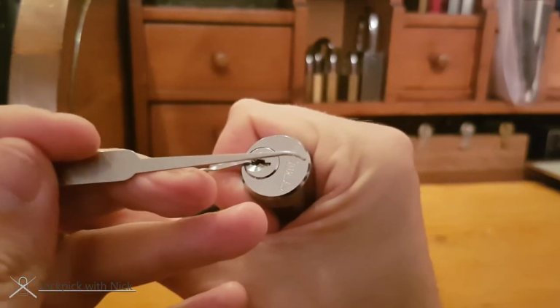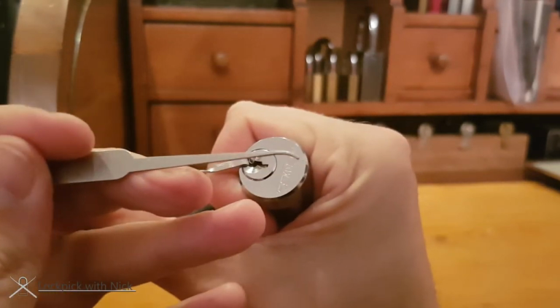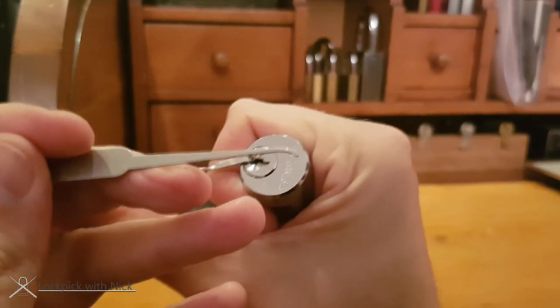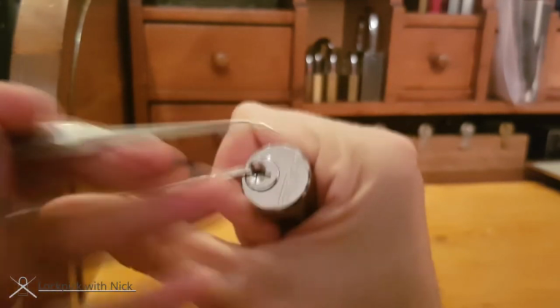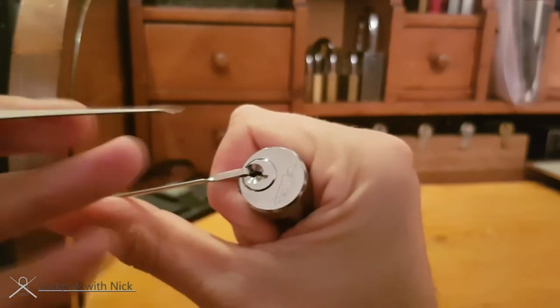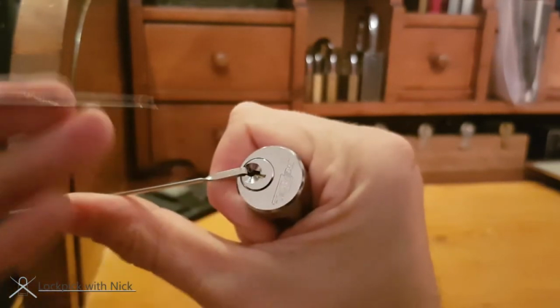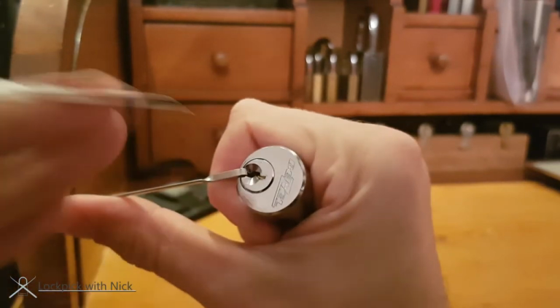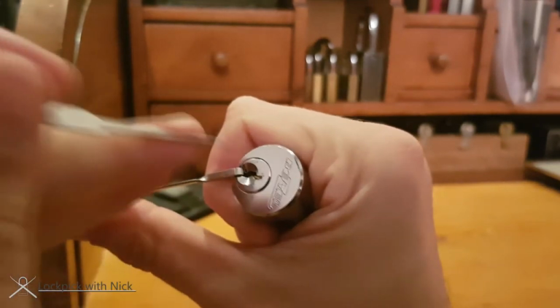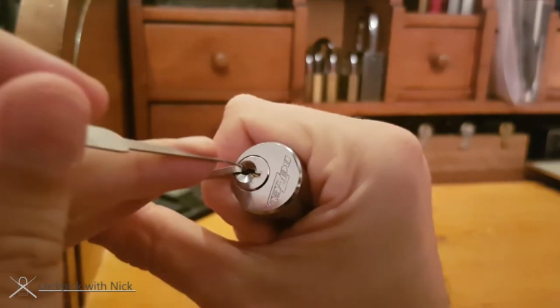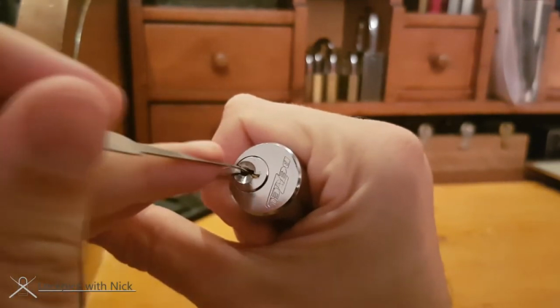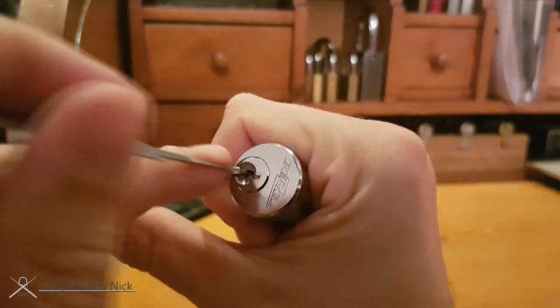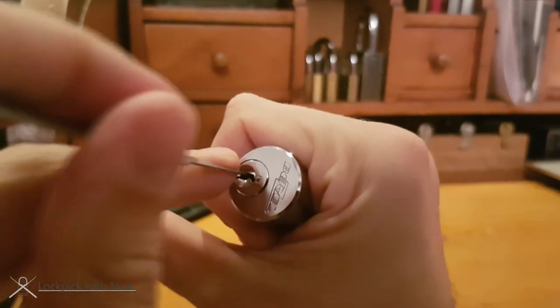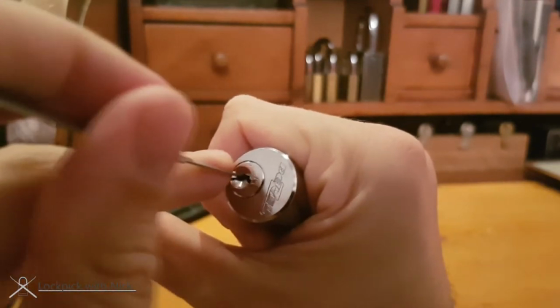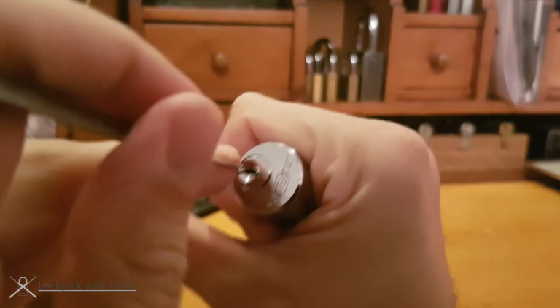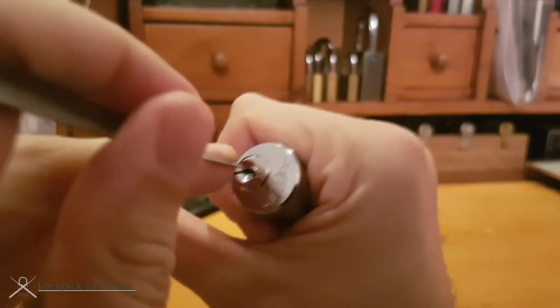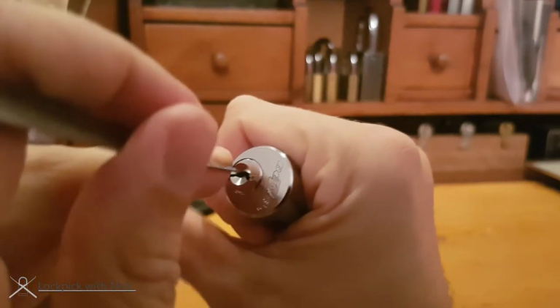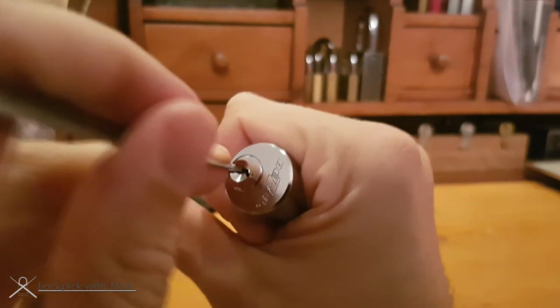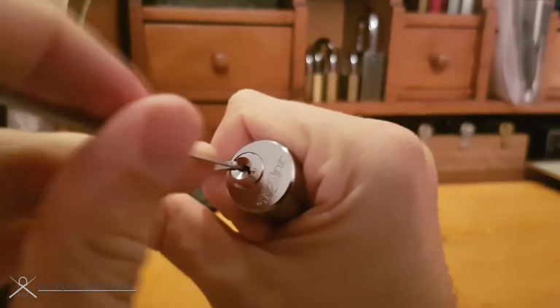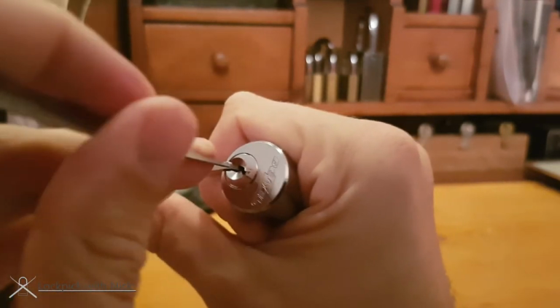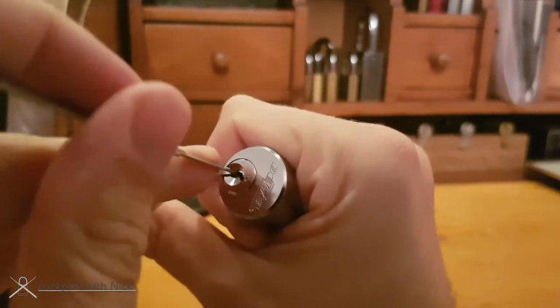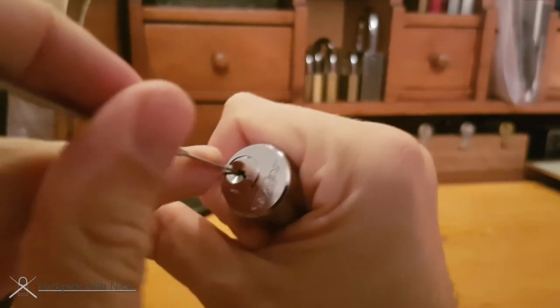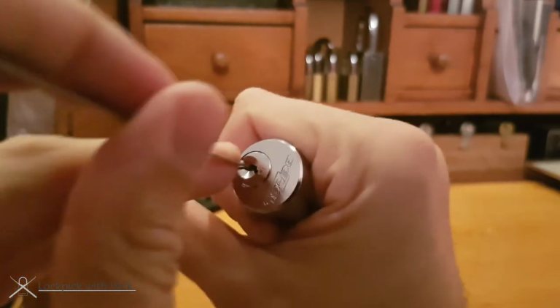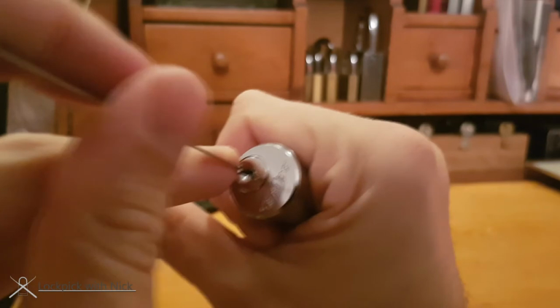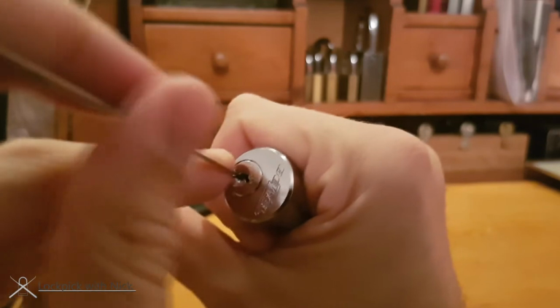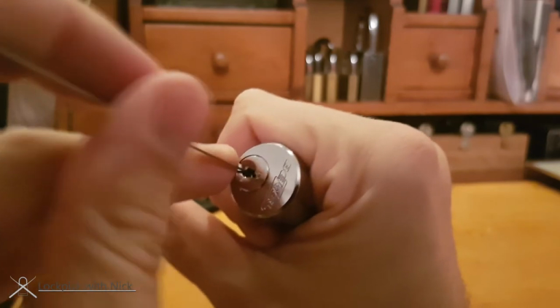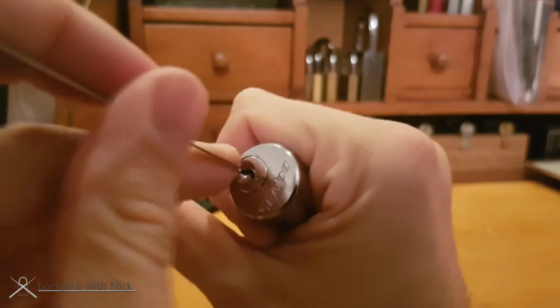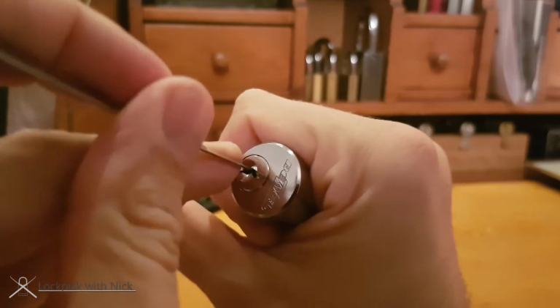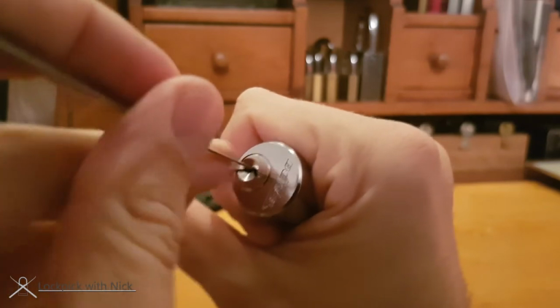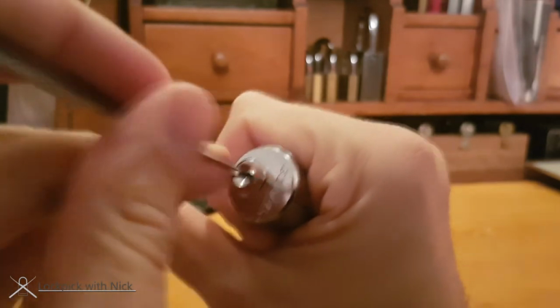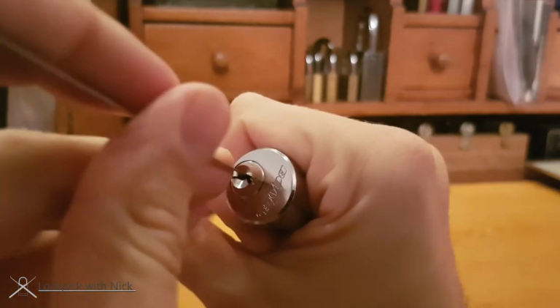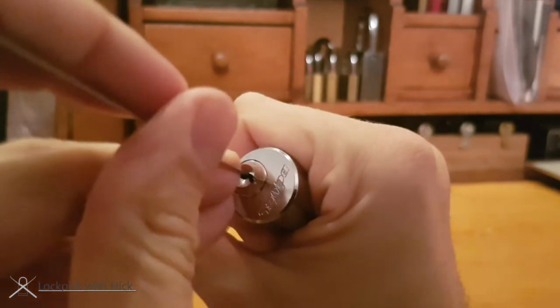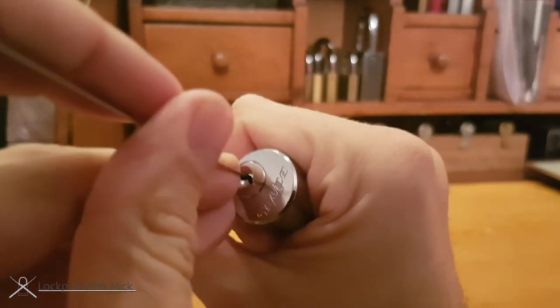I'm using a shallow hook made by Sparrows. Normally I use a medium hook but the shallow is just a little bit more comfortable in this narrow keyway.